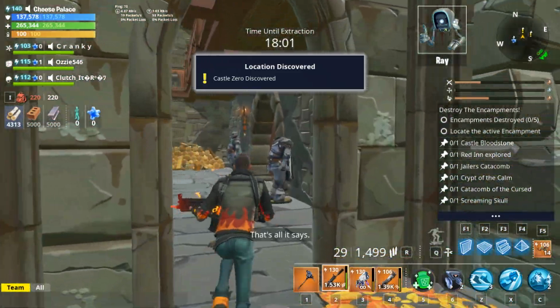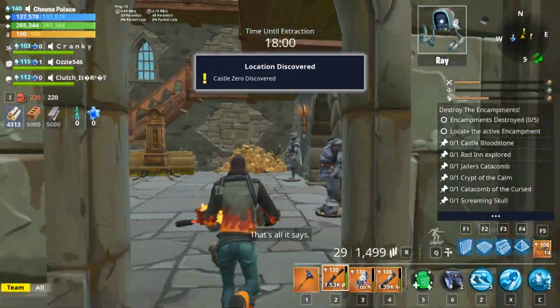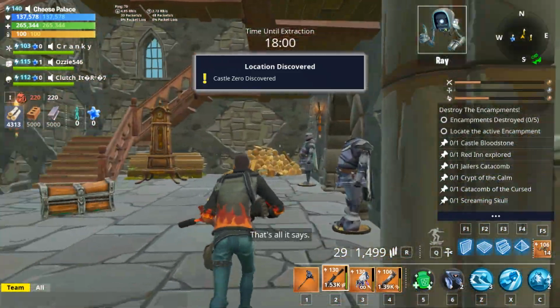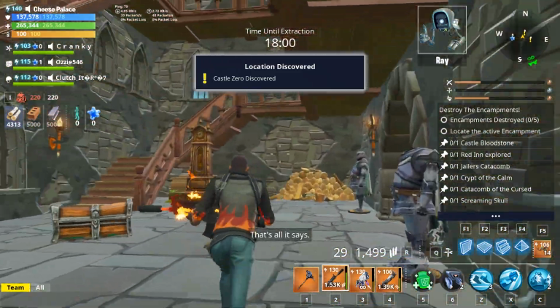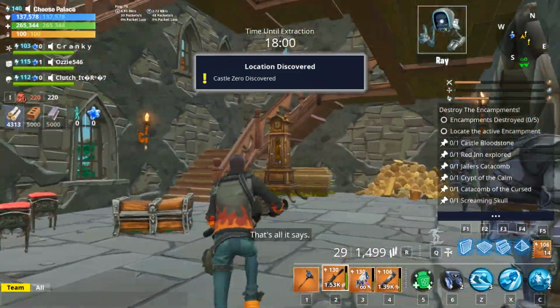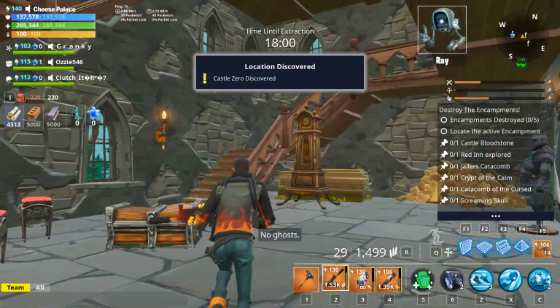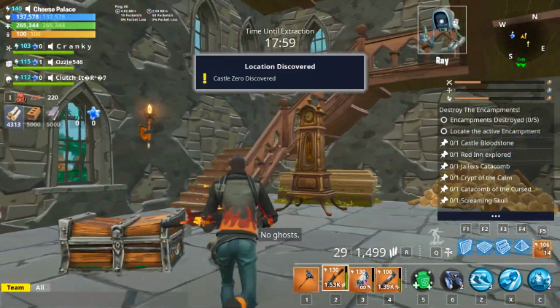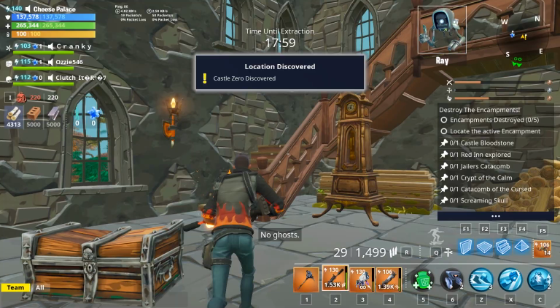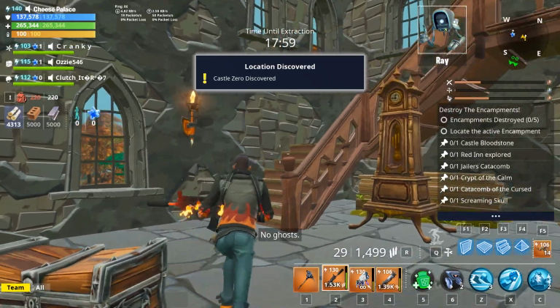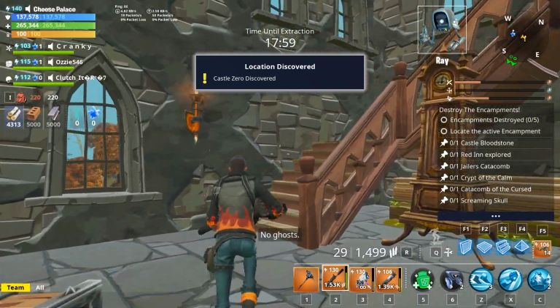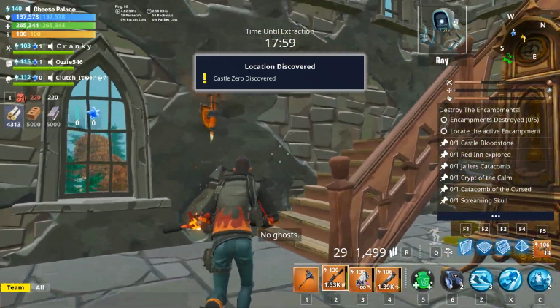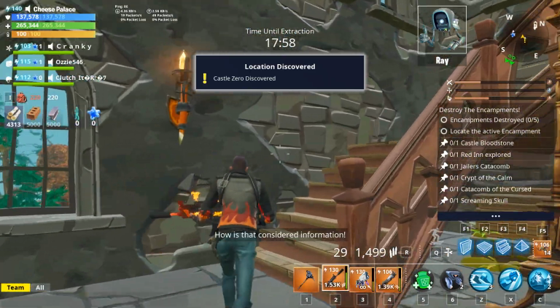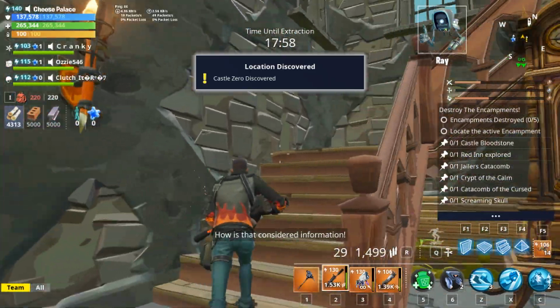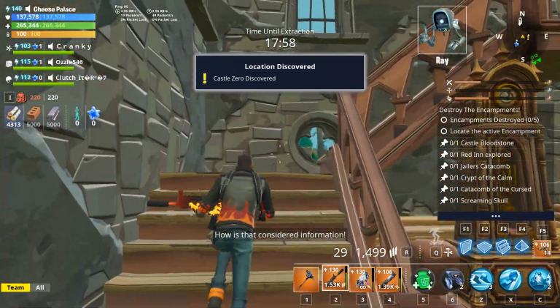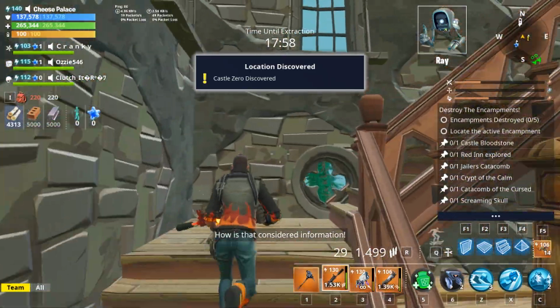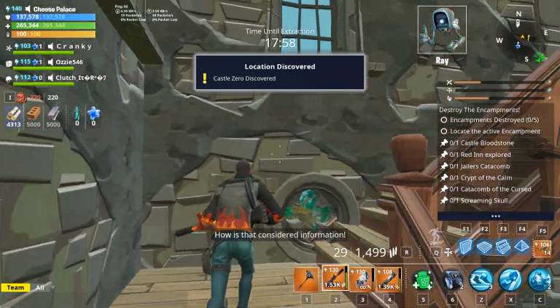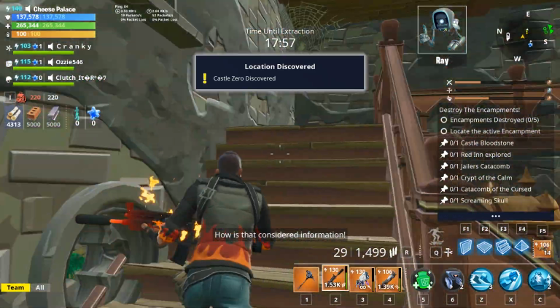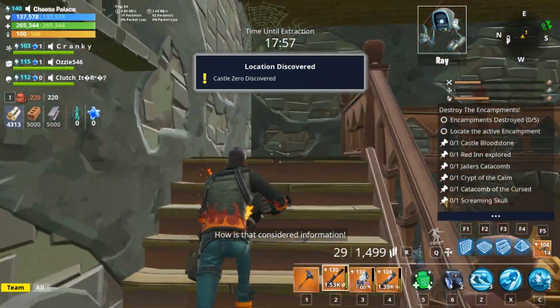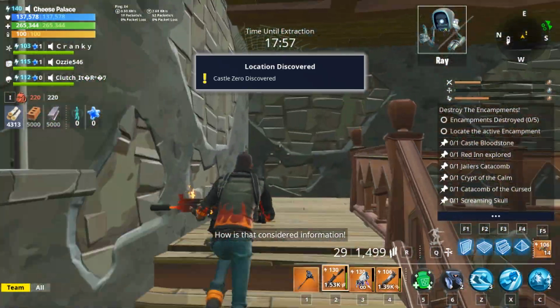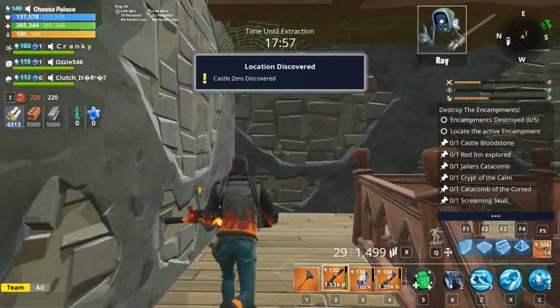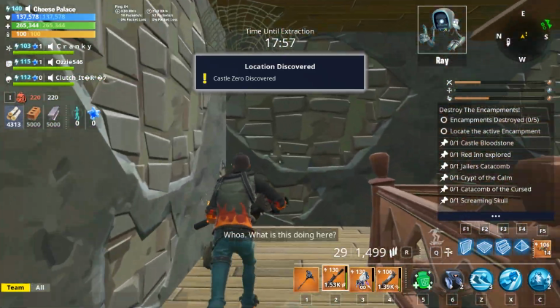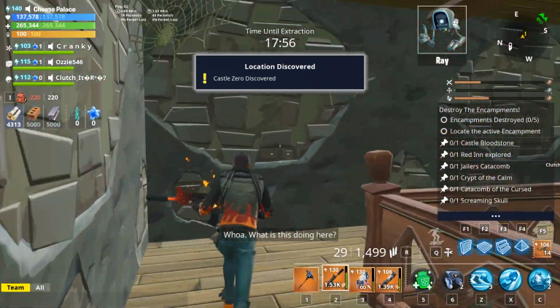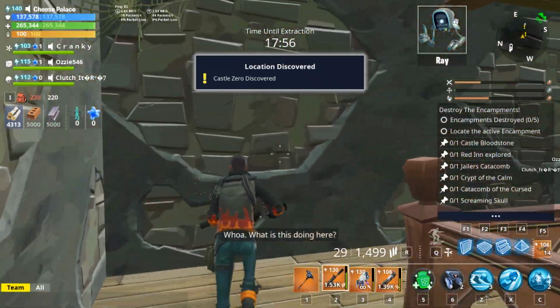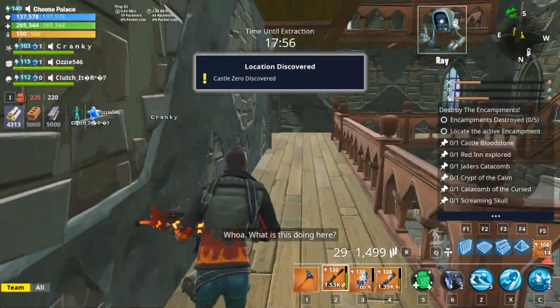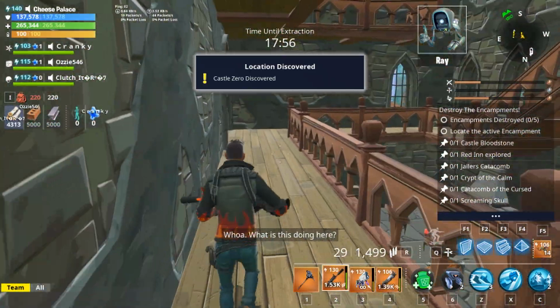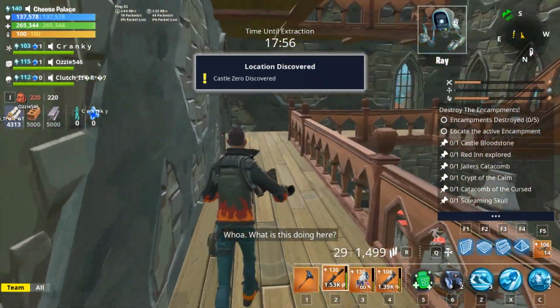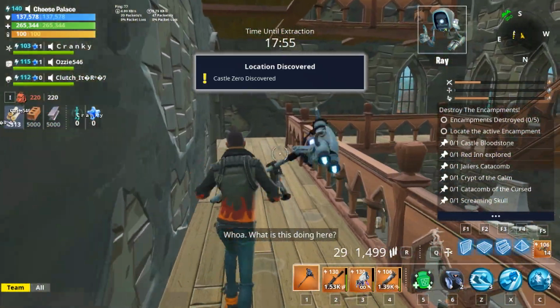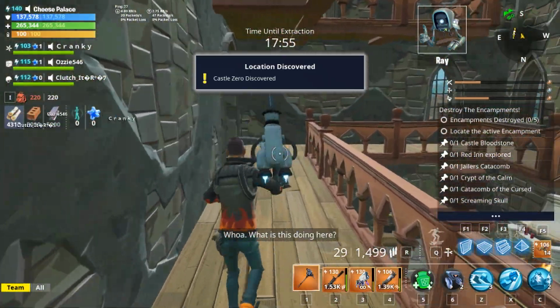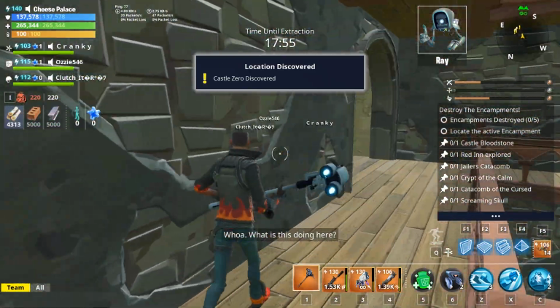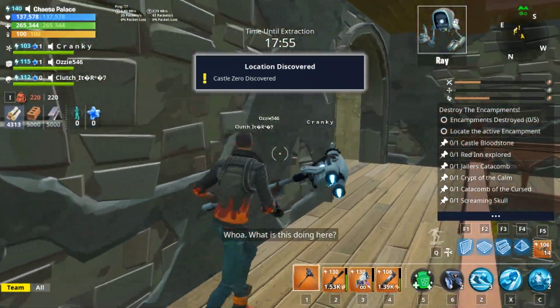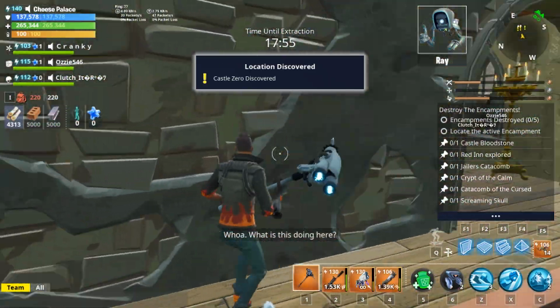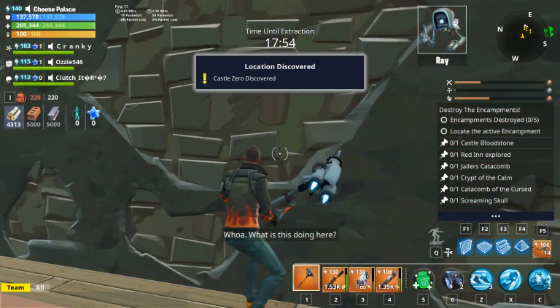Castle Zero offers little in the way of ghosts. That's all it says — no ghosts! How is that considered information? Whoa. What is this doing here?